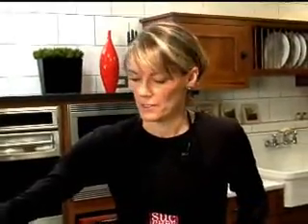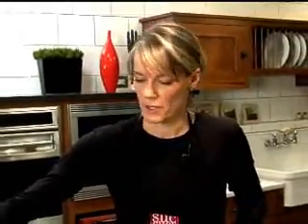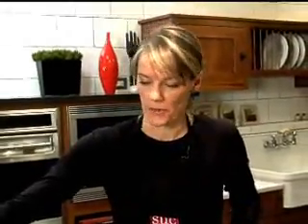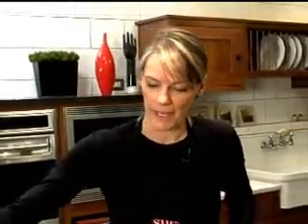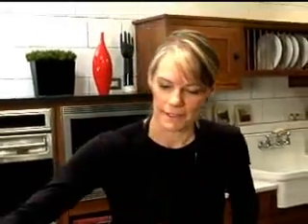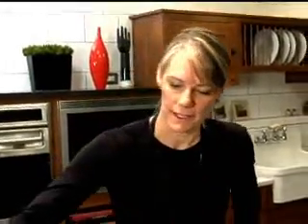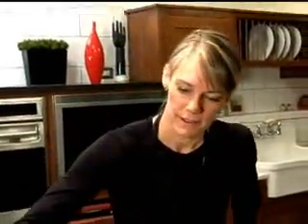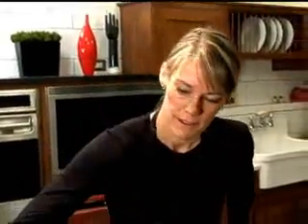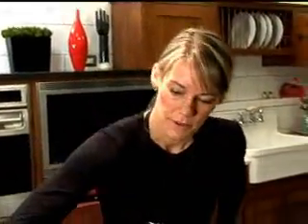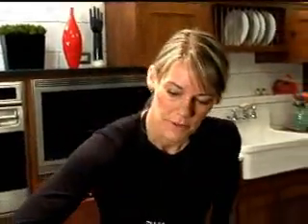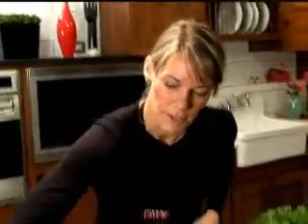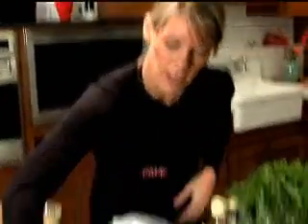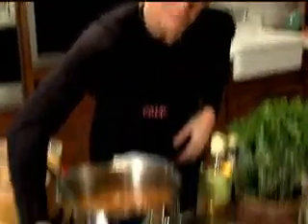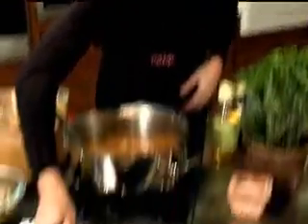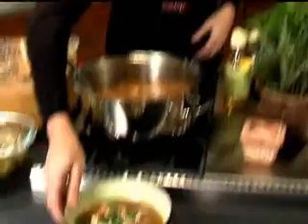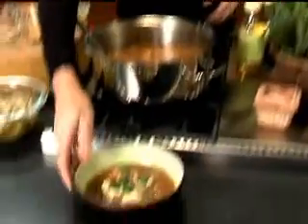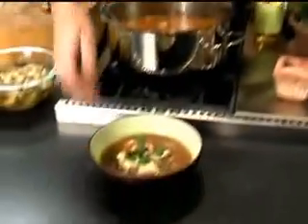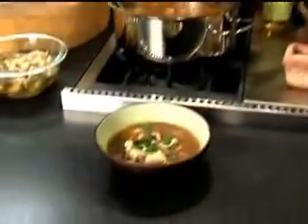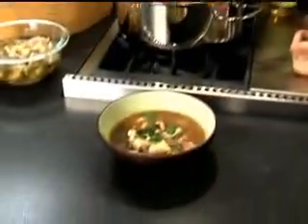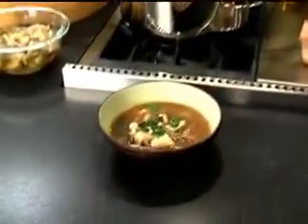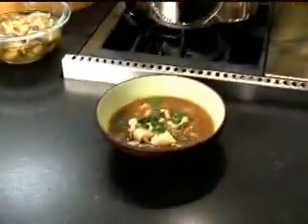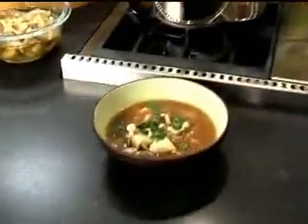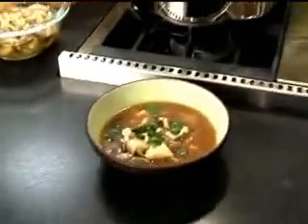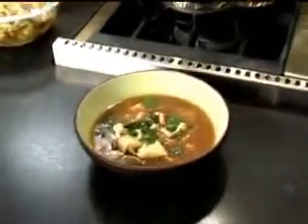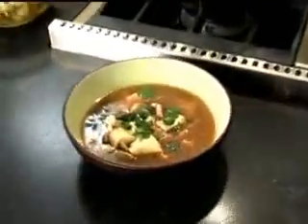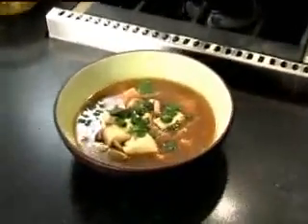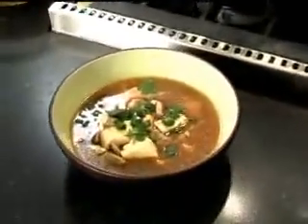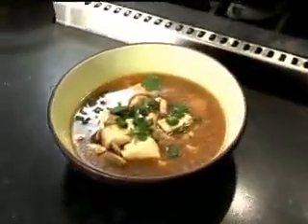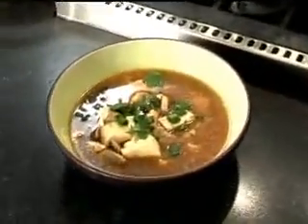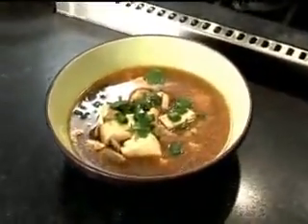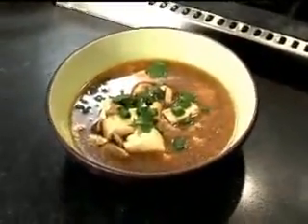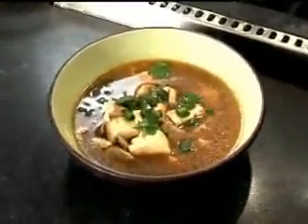So that is it. You've got your hot and sour soup — it looks like it came right out of the restaurant. Enjoy!